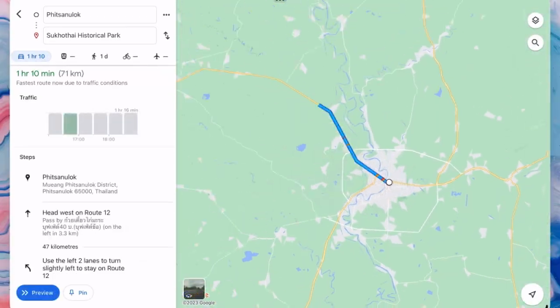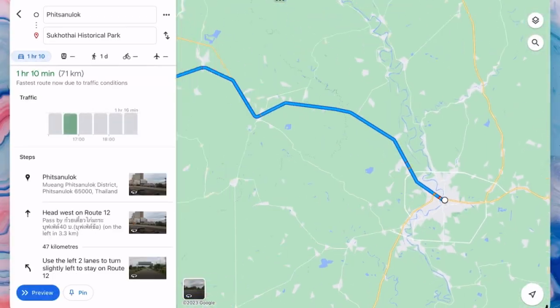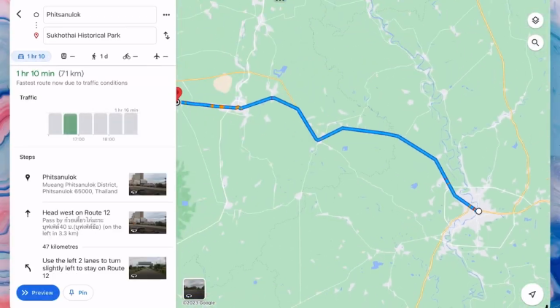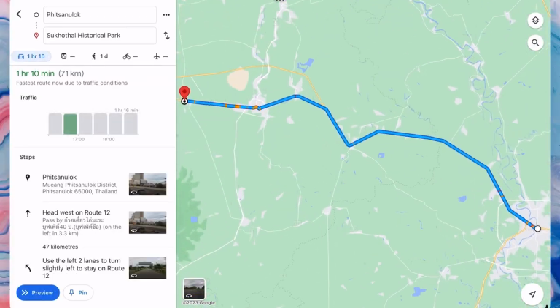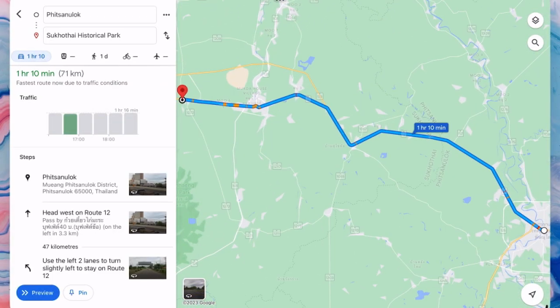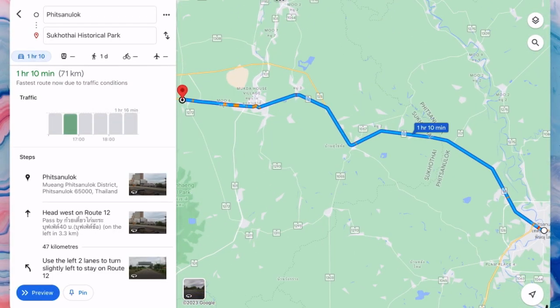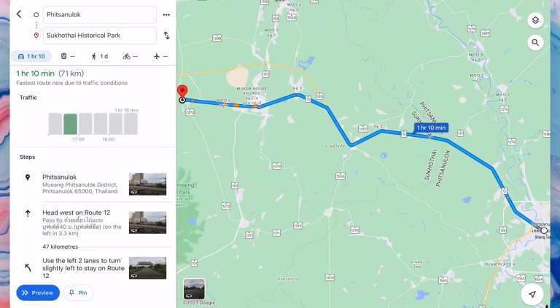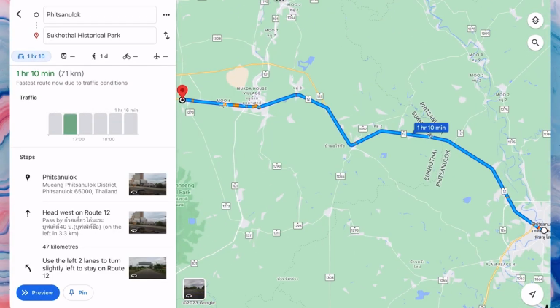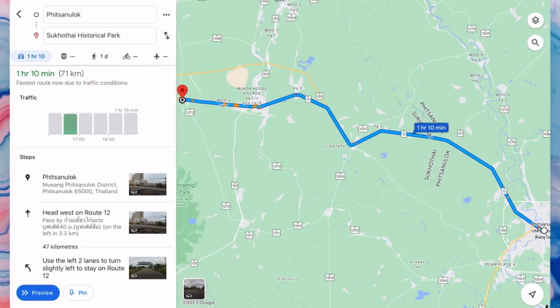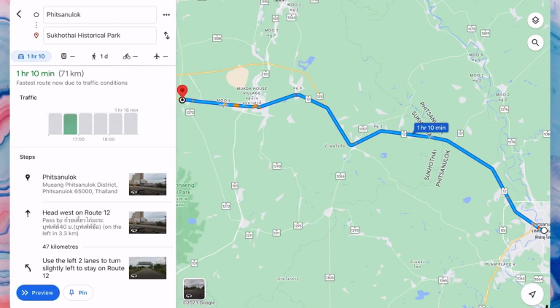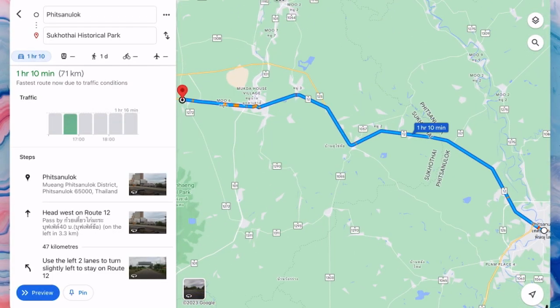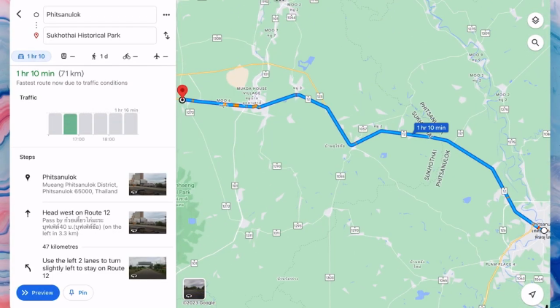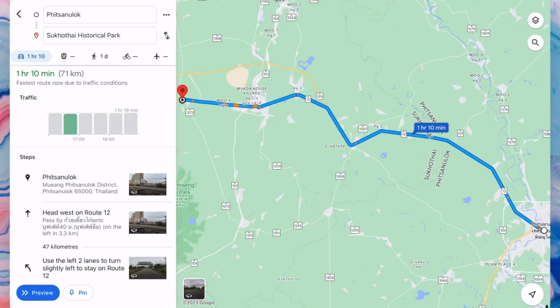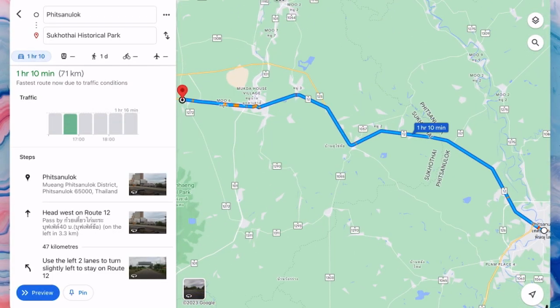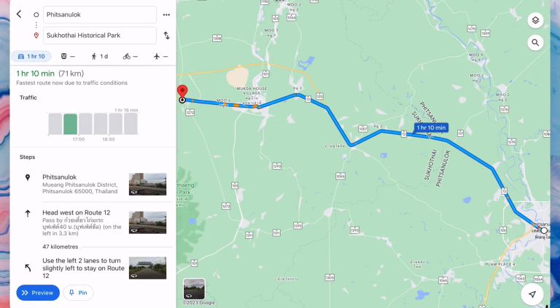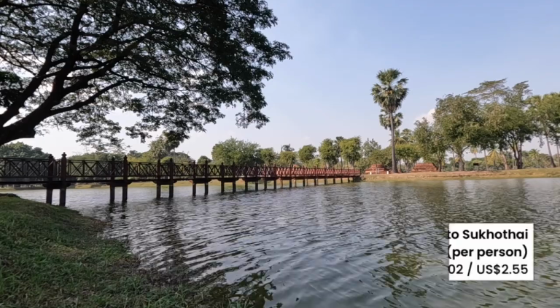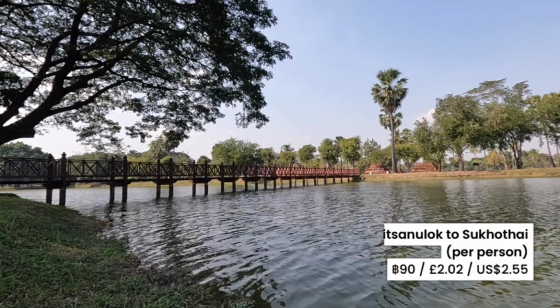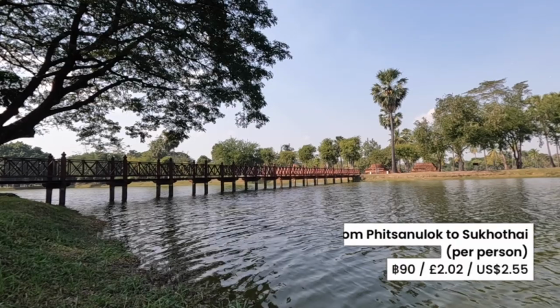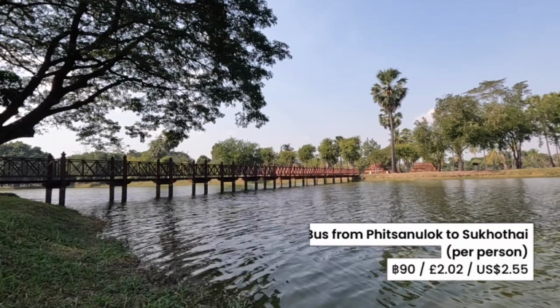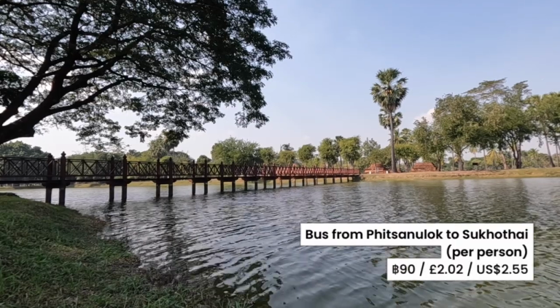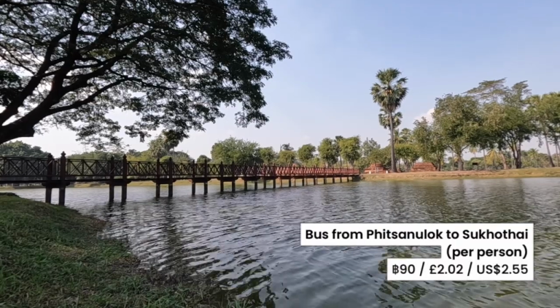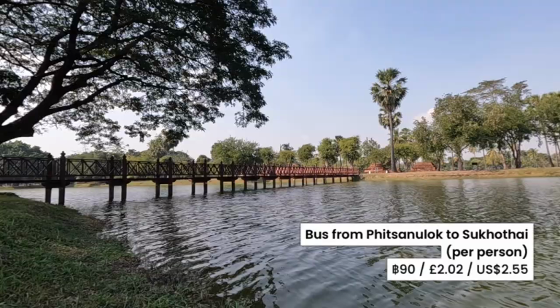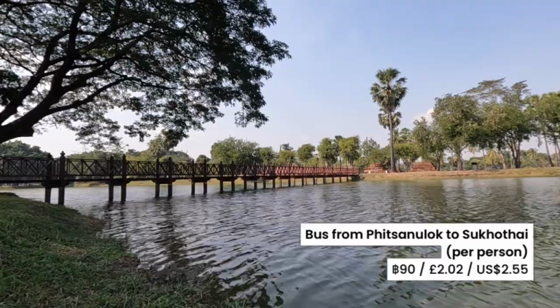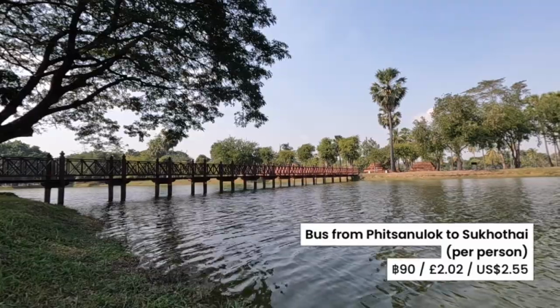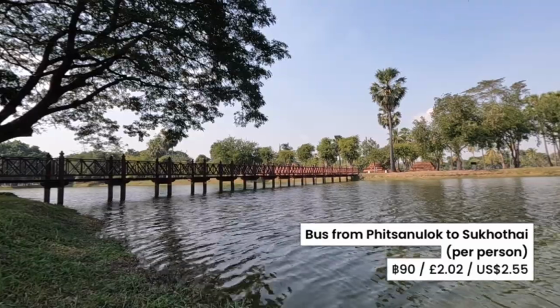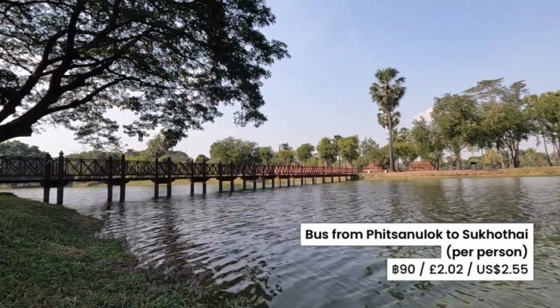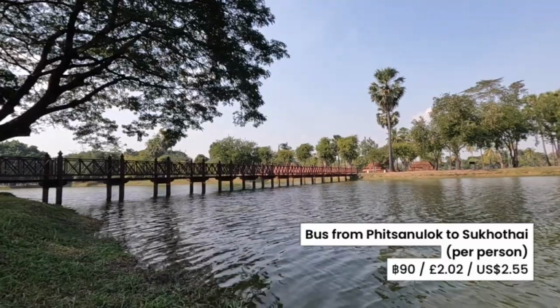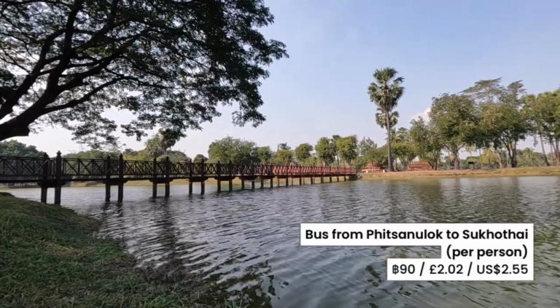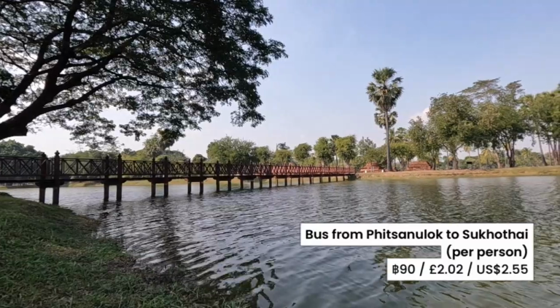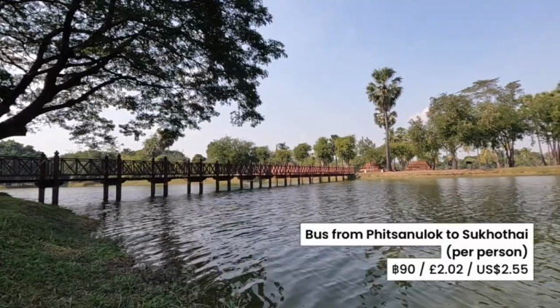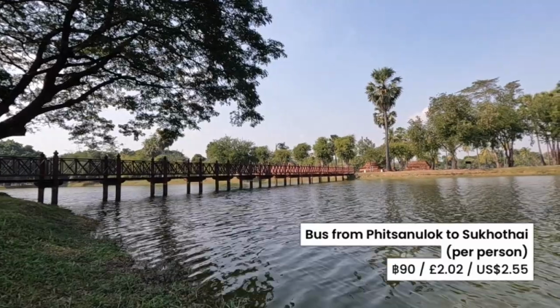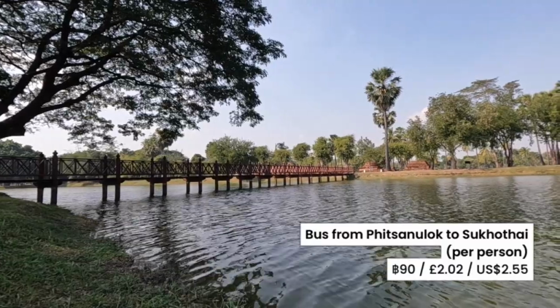Sukhothai's historic park is around one hour away by minibus. Let's now head to the park to check it out.